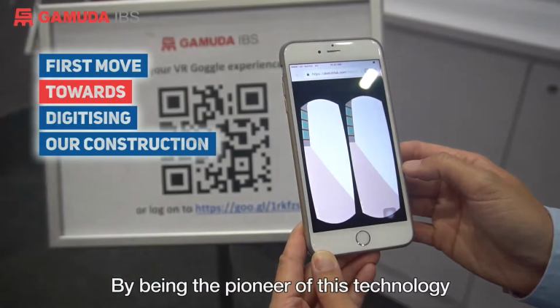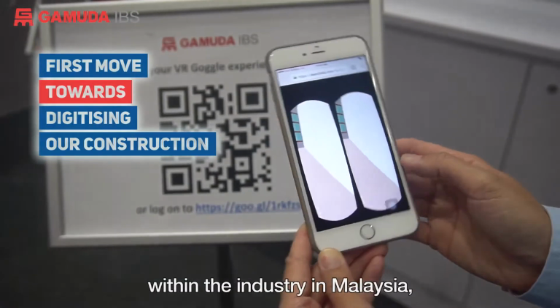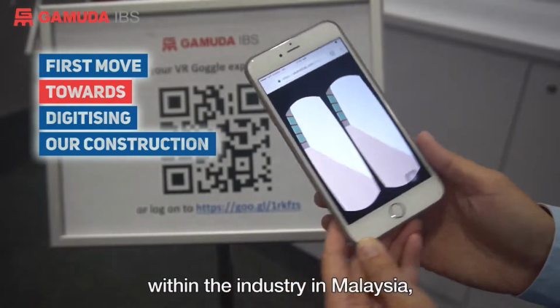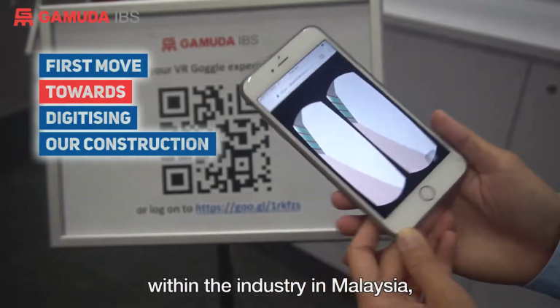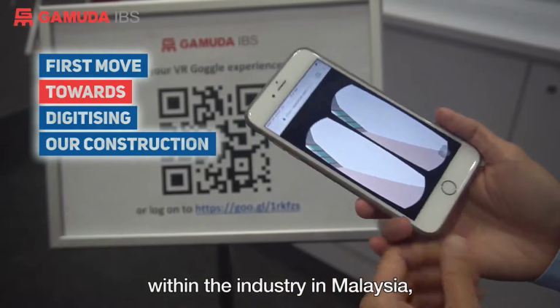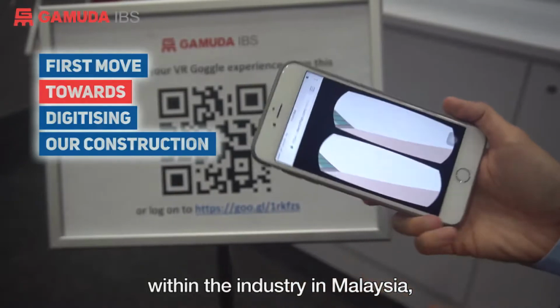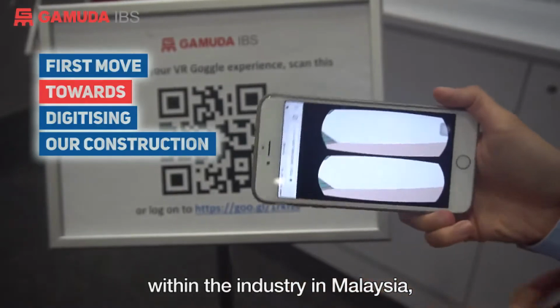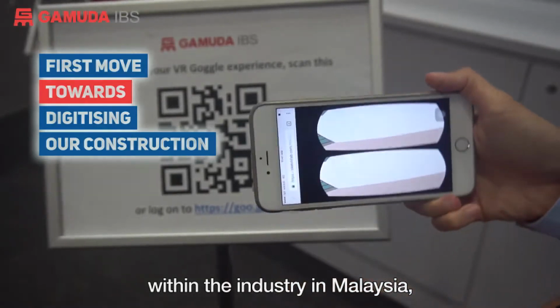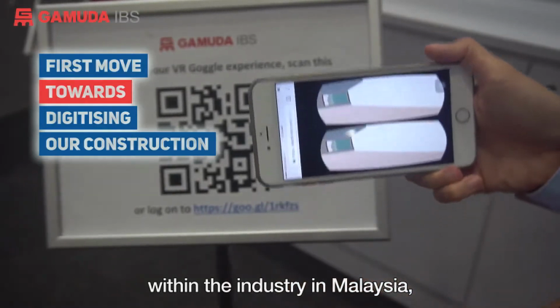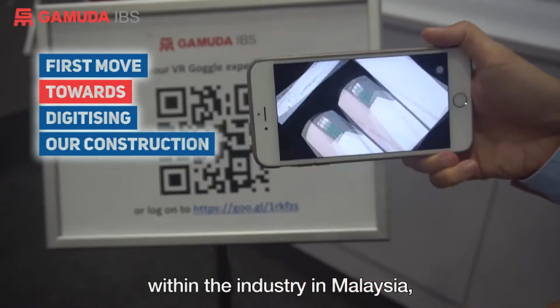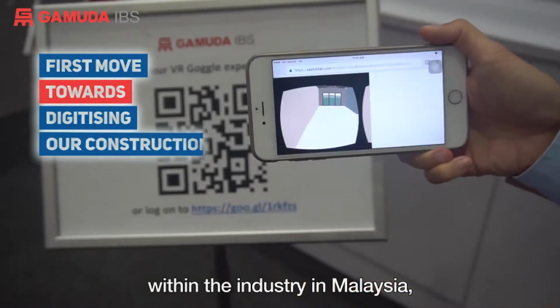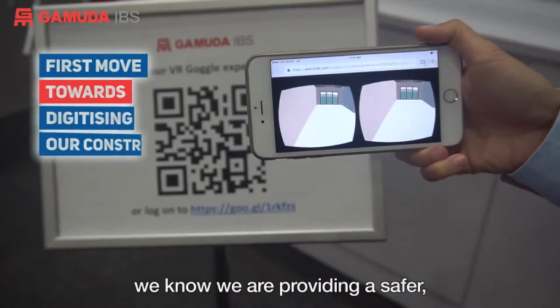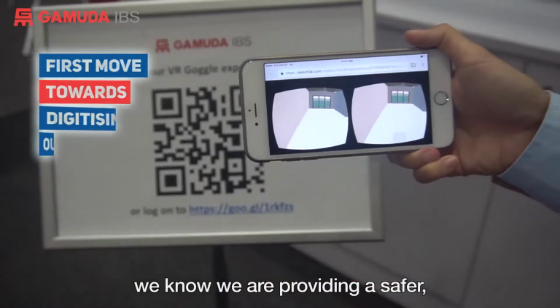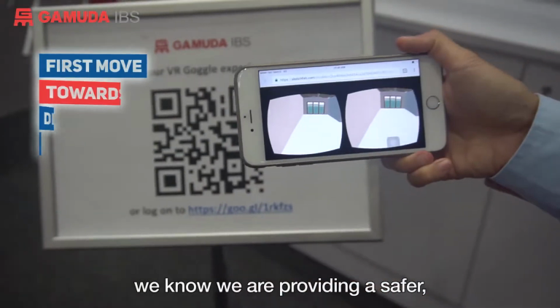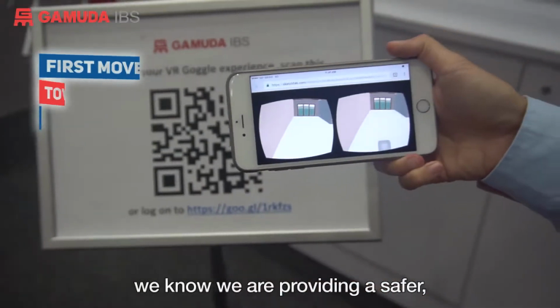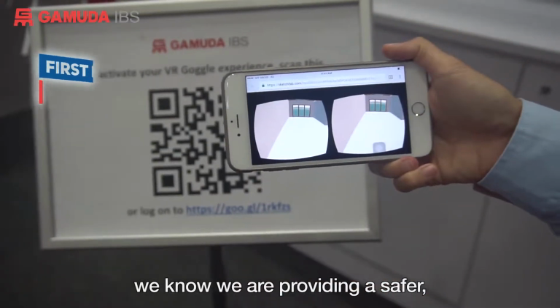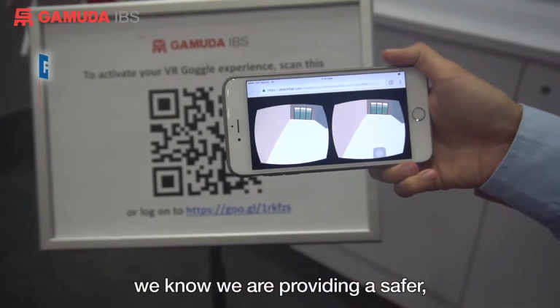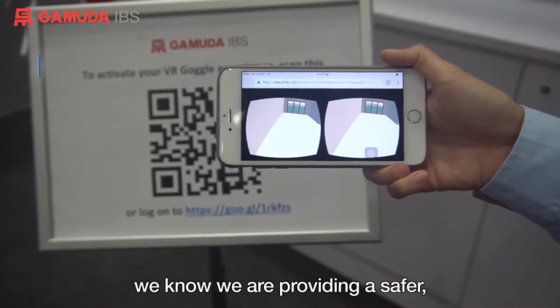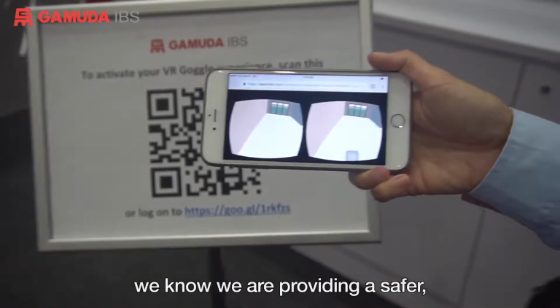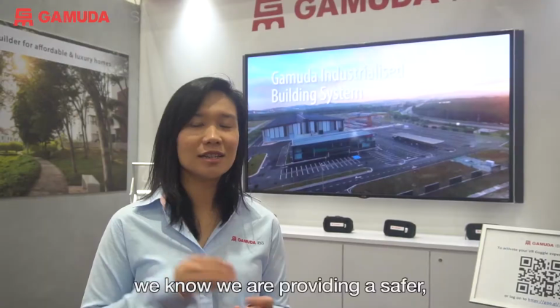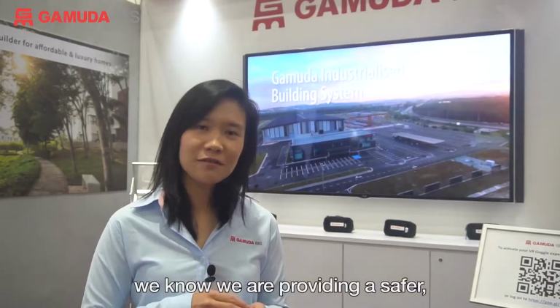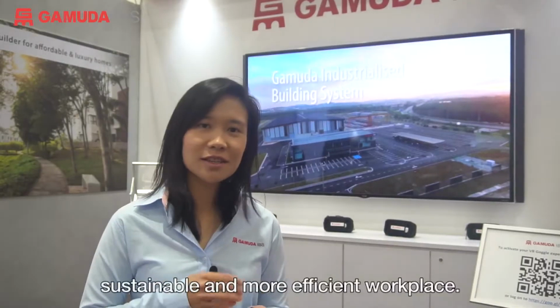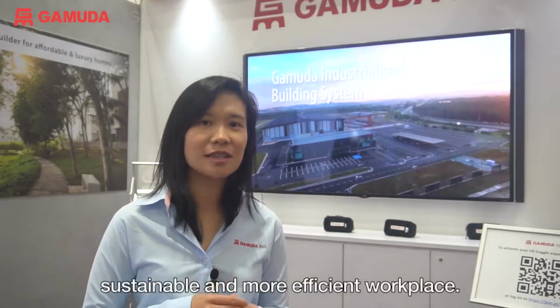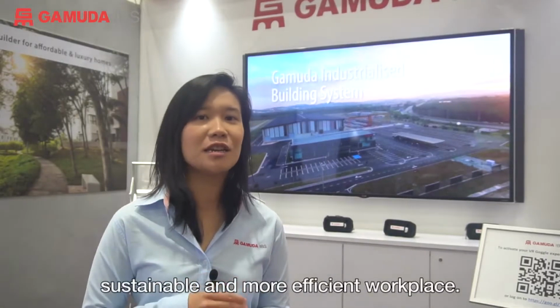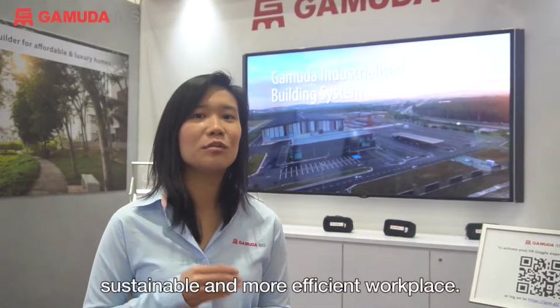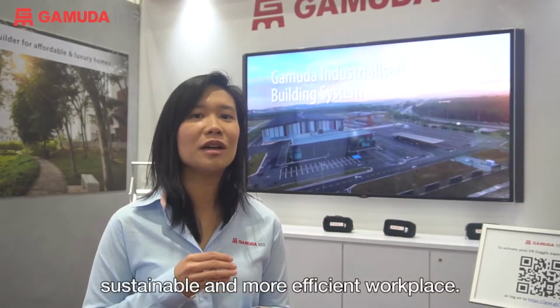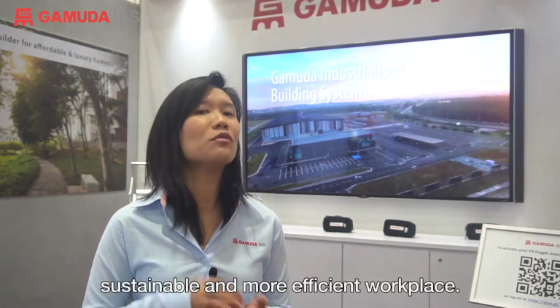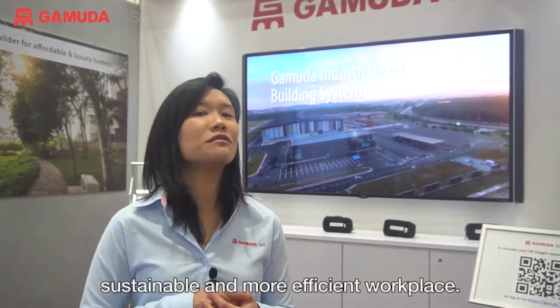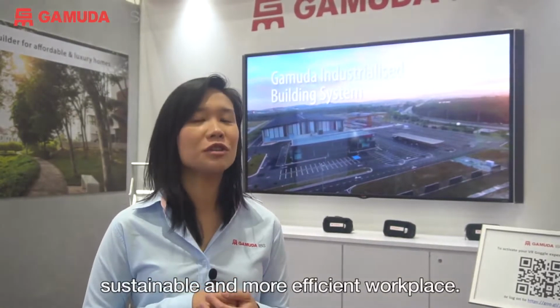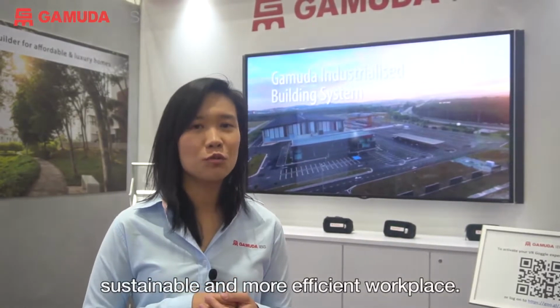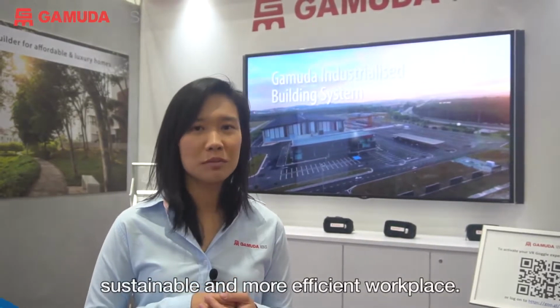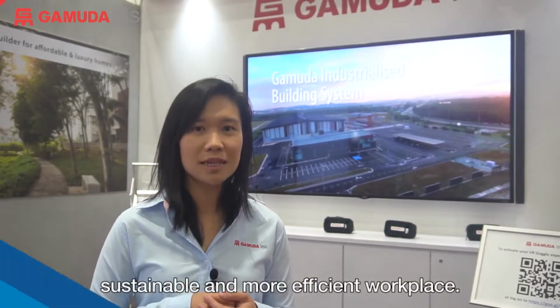By being the pioneer of this technology within the industry in Malaysia, we know we are providing a safer, sustainable, and more efficient workplace.